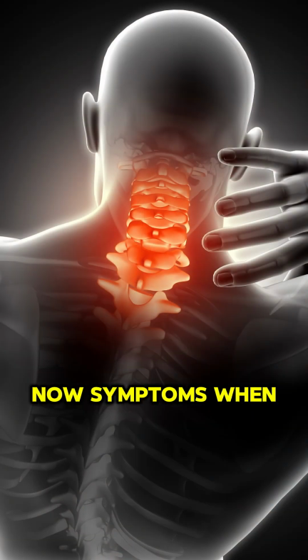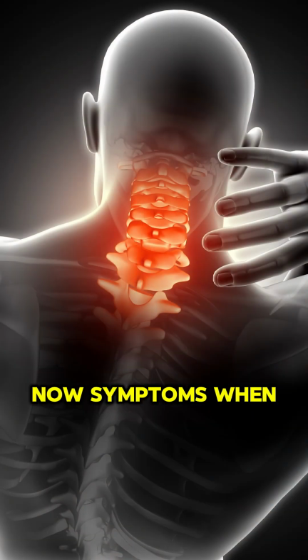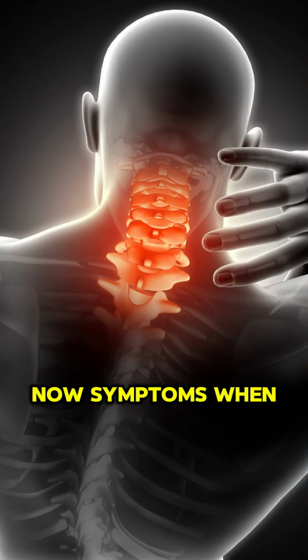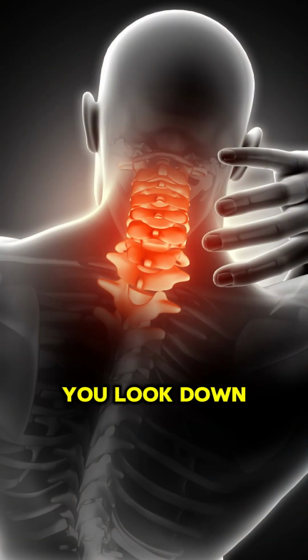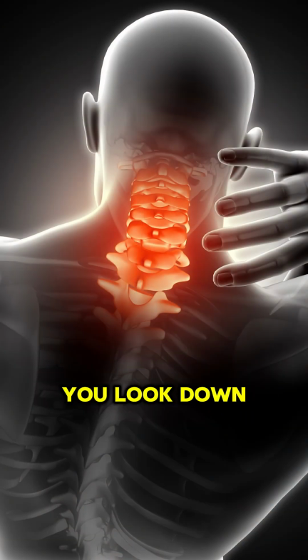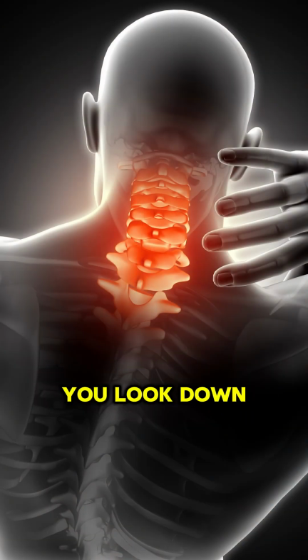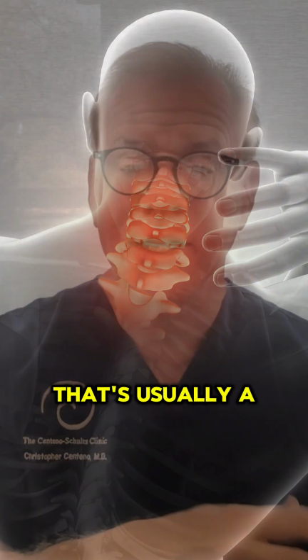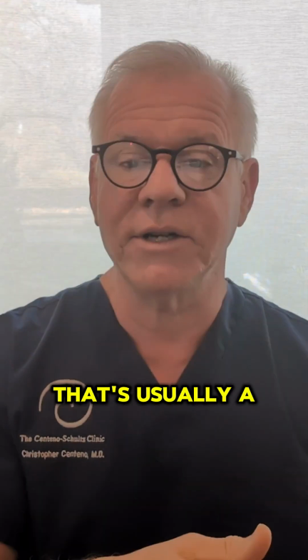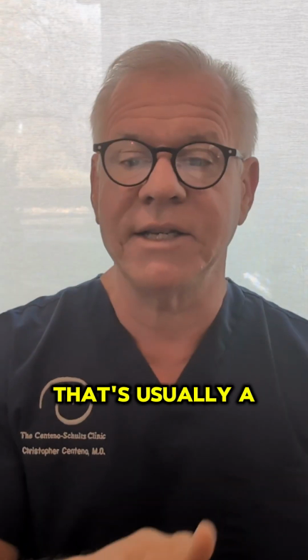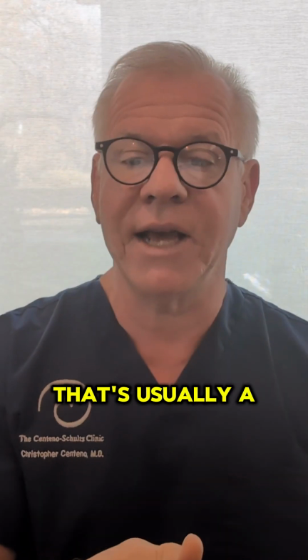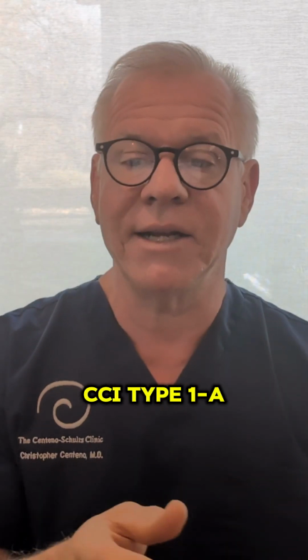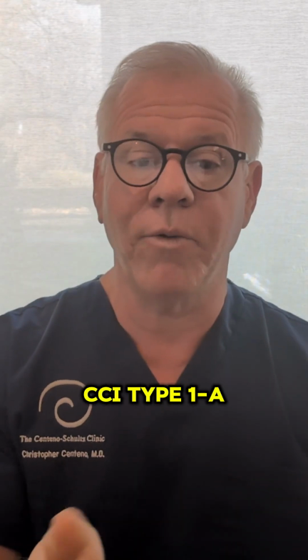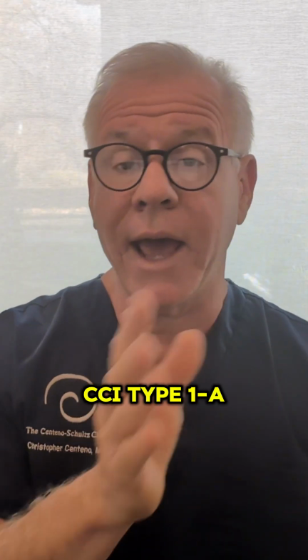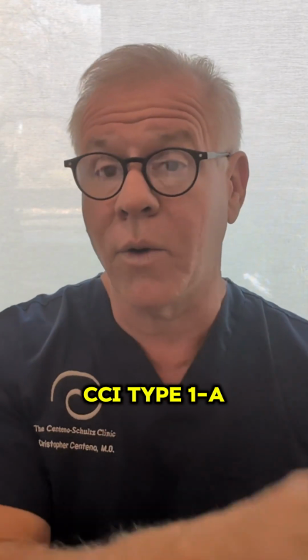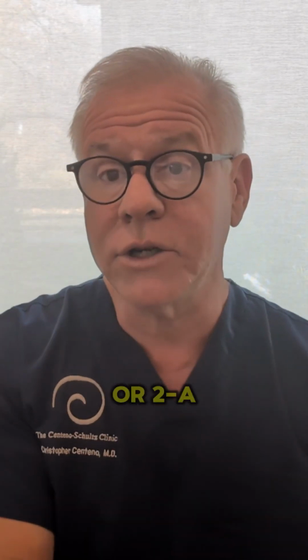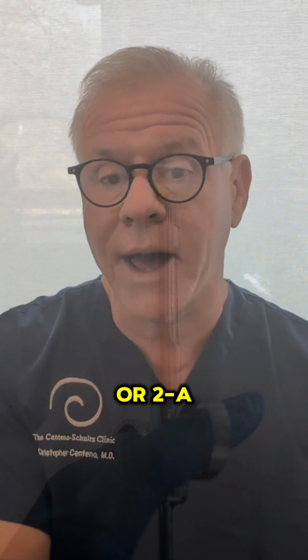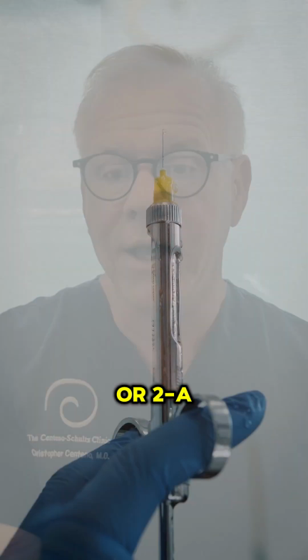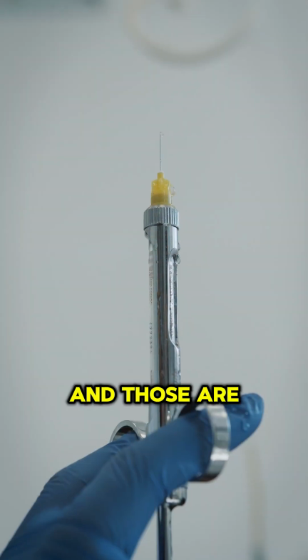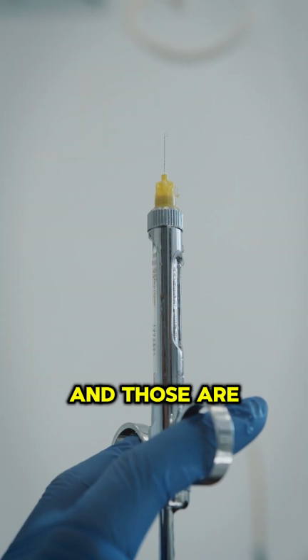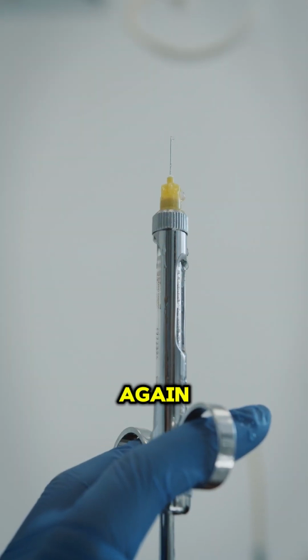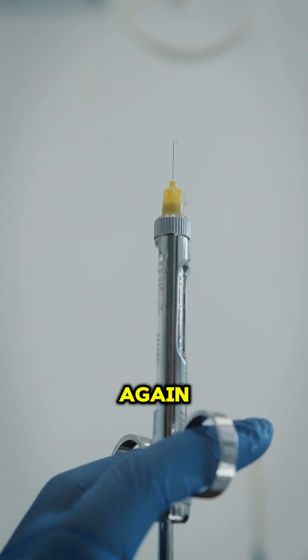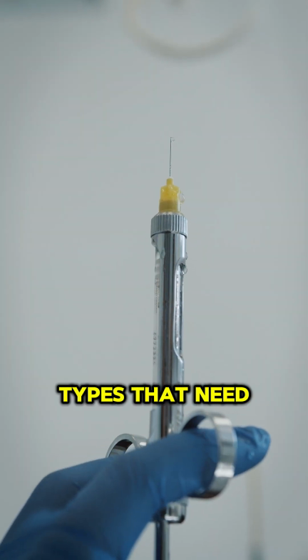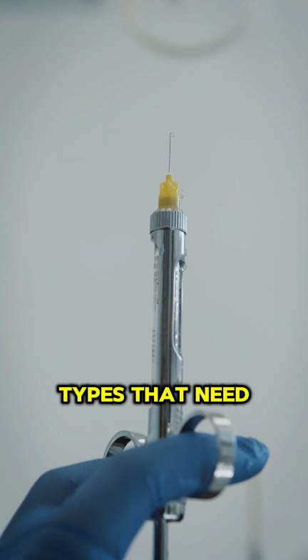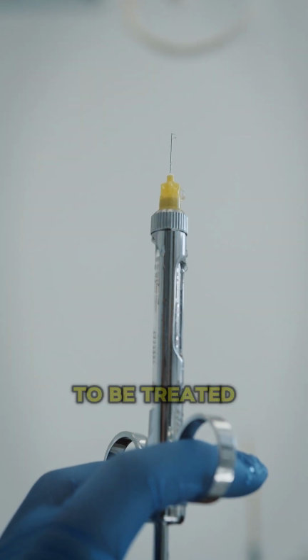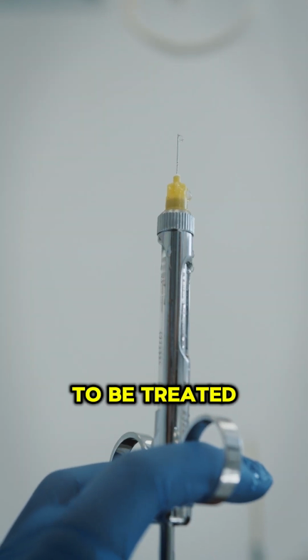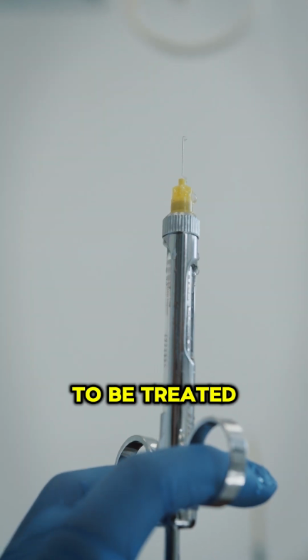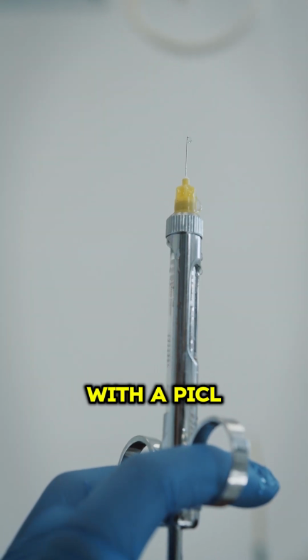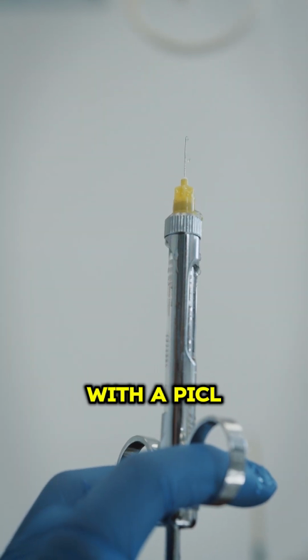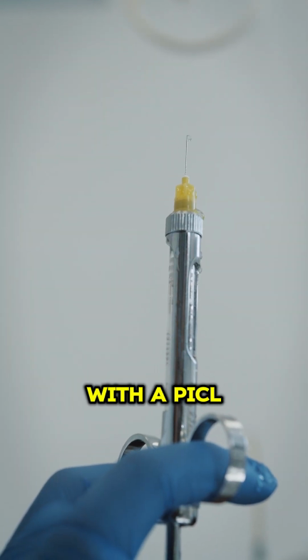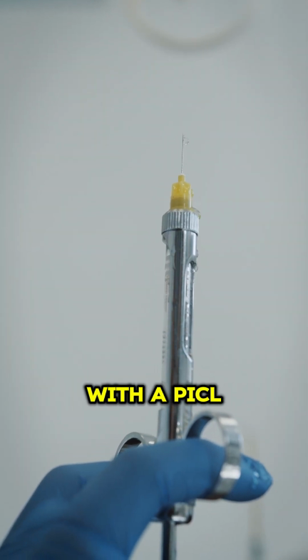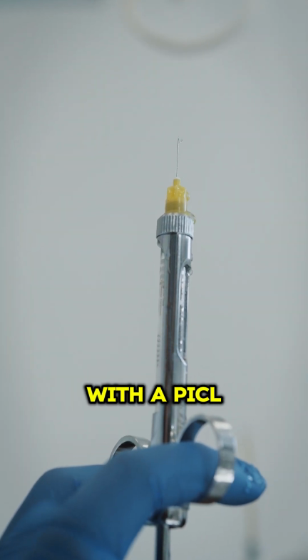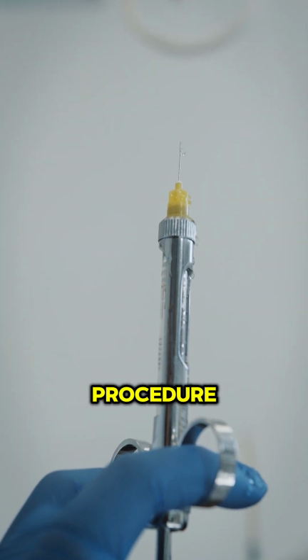Symptoms when you look down — that's usually a CCI type 1A or 2A. Those are types that also need to be treated with a PICL procedure.